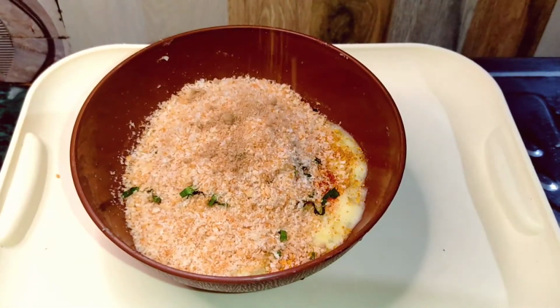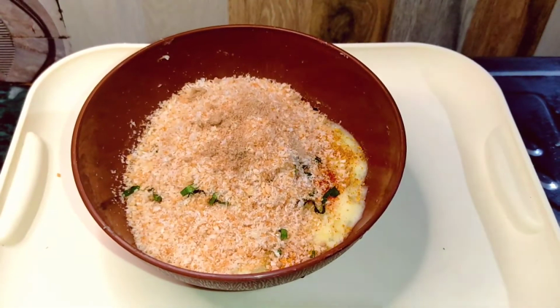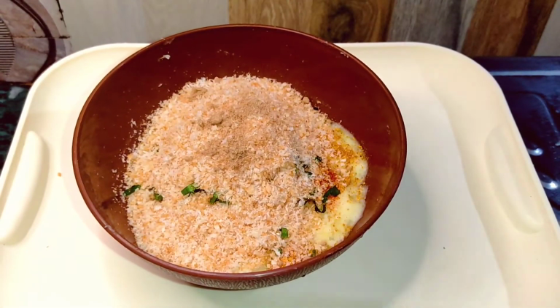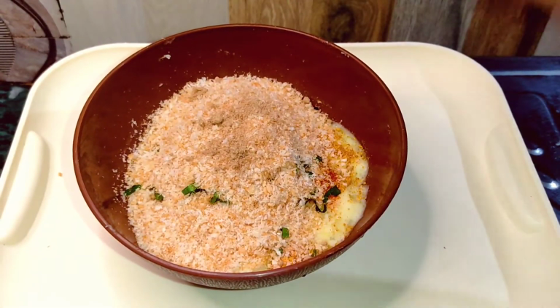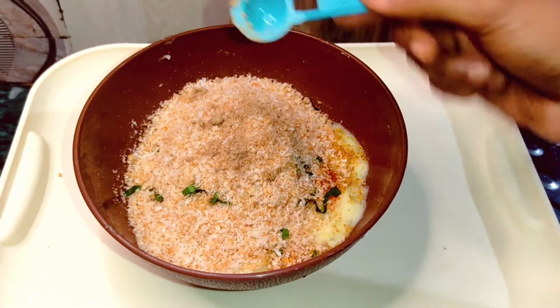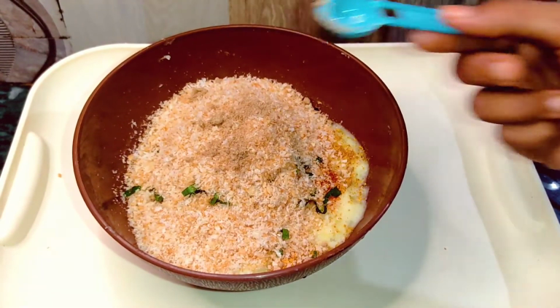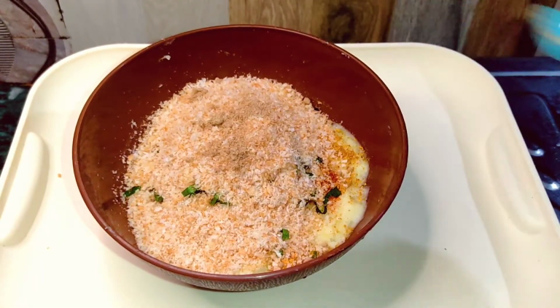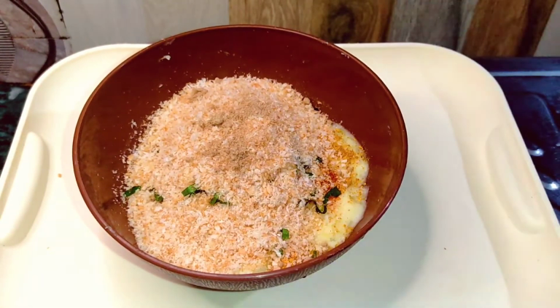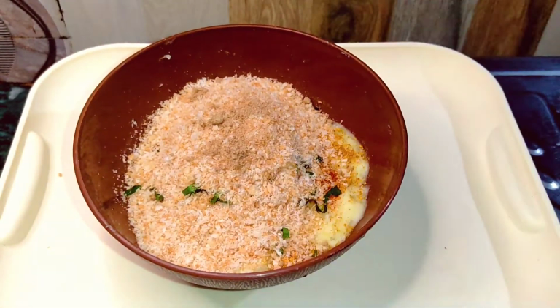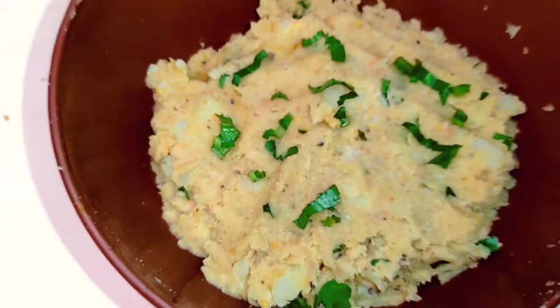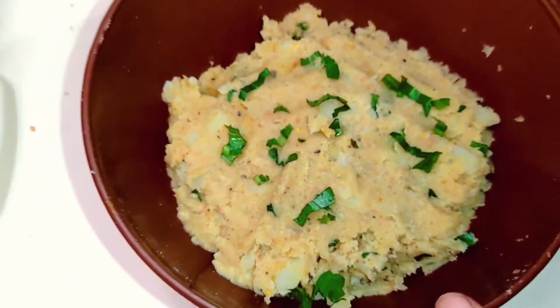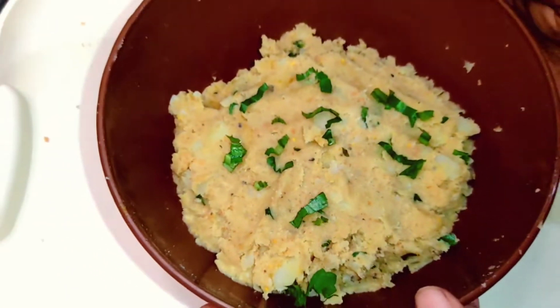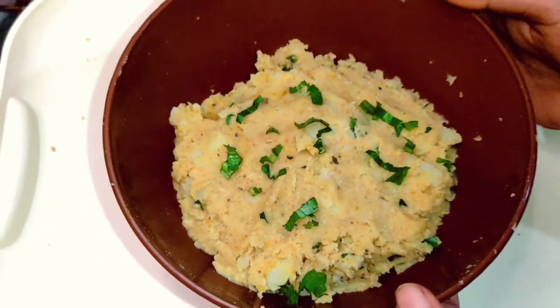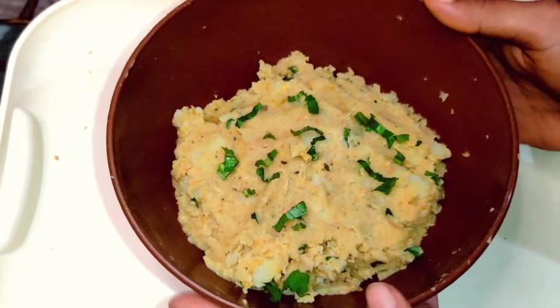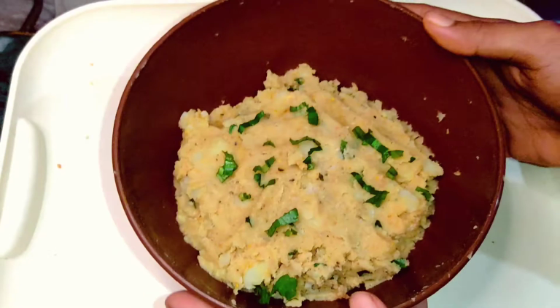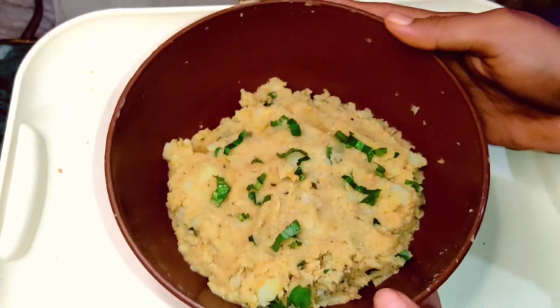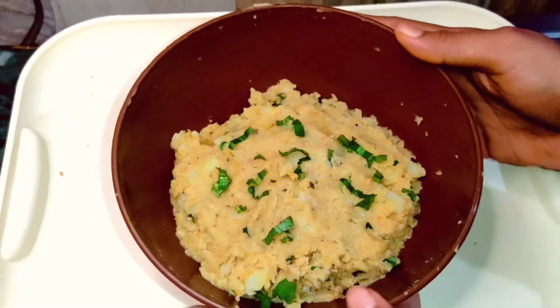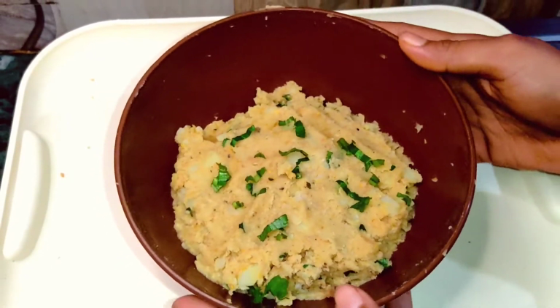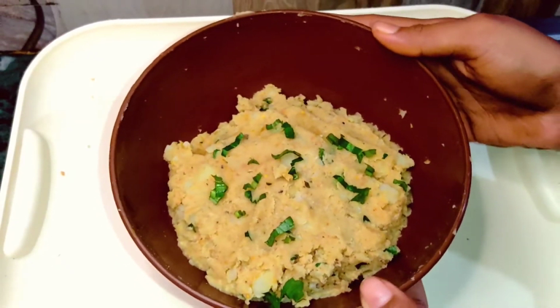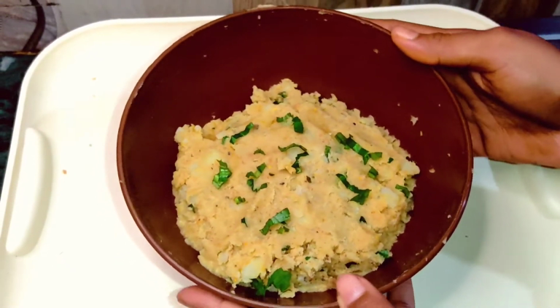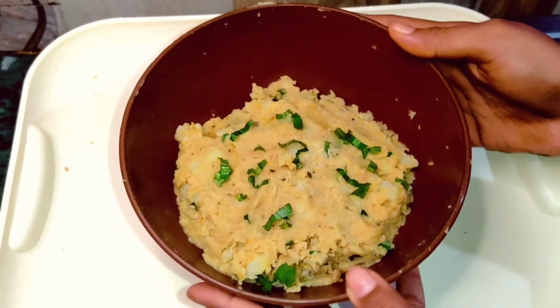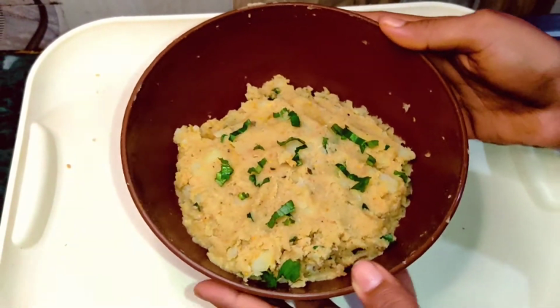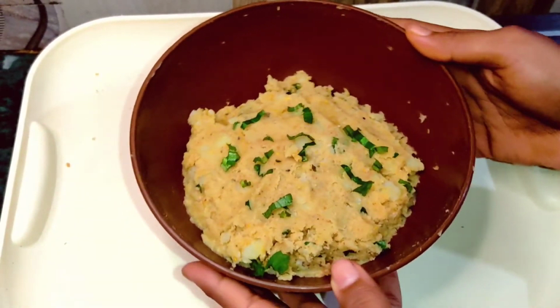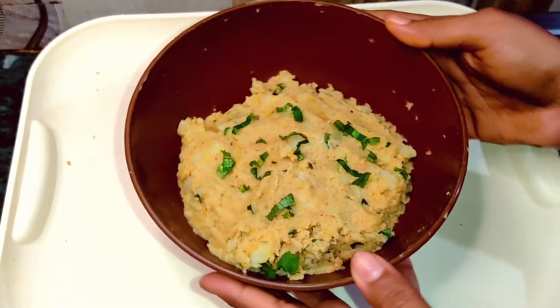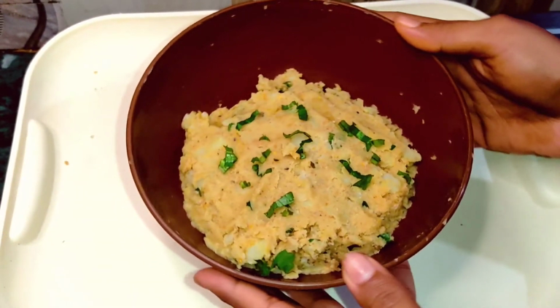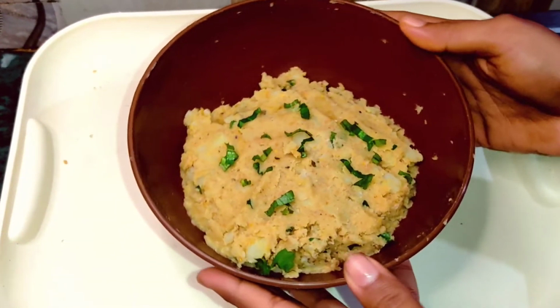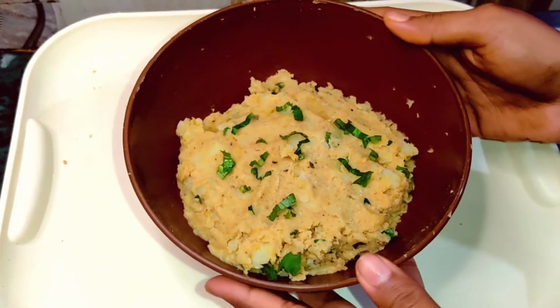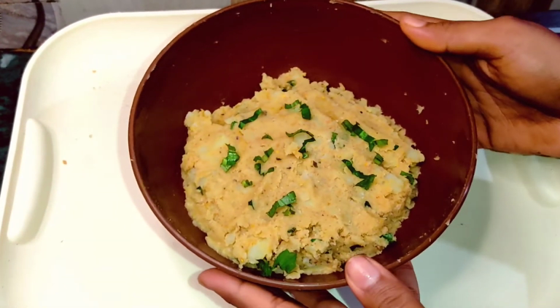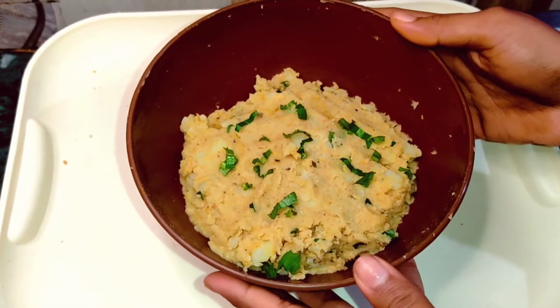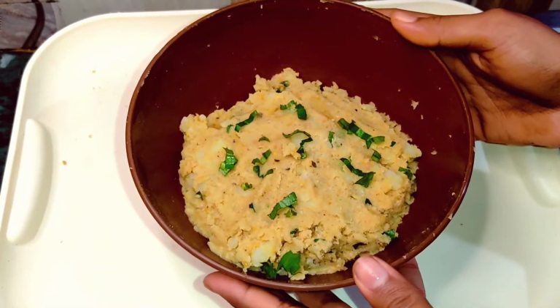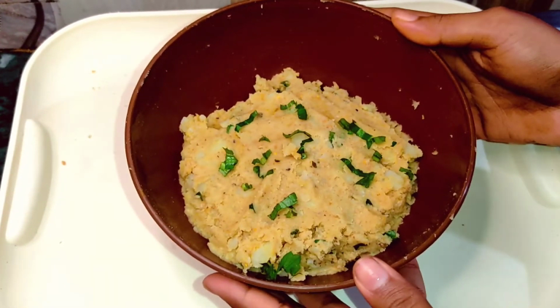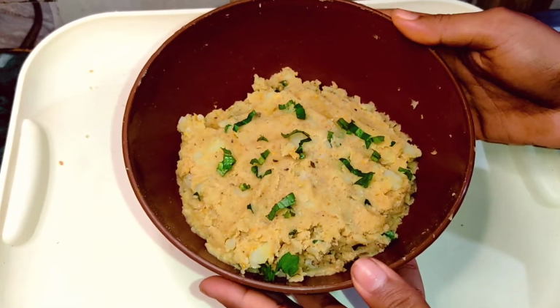Last time I also gave it a warm sugar powder — I forgot to give it this time. So this mixture is ready.